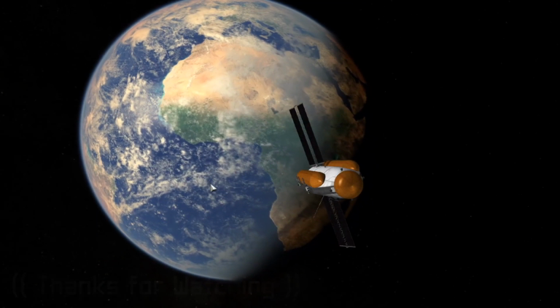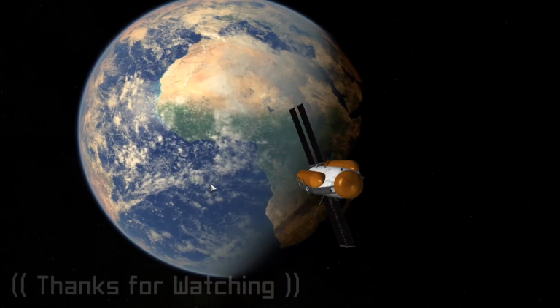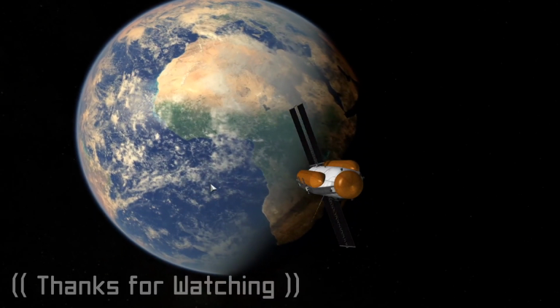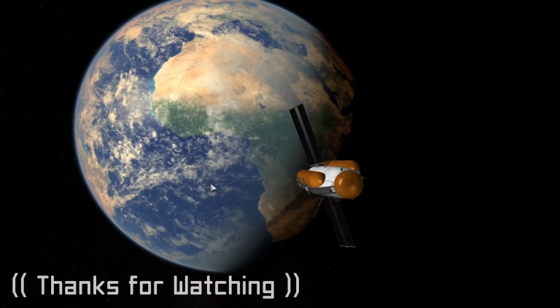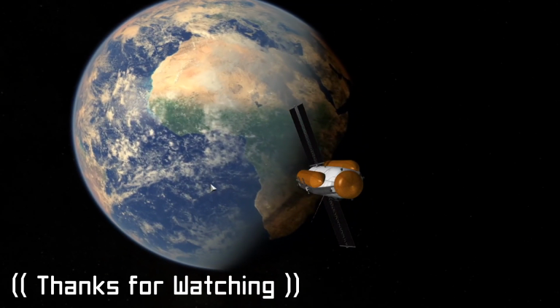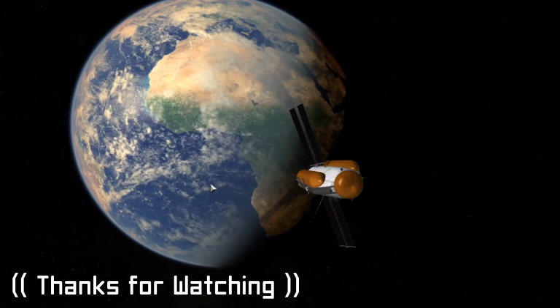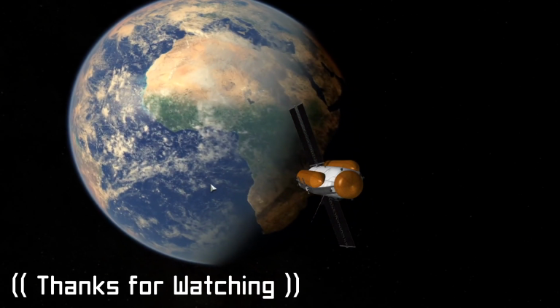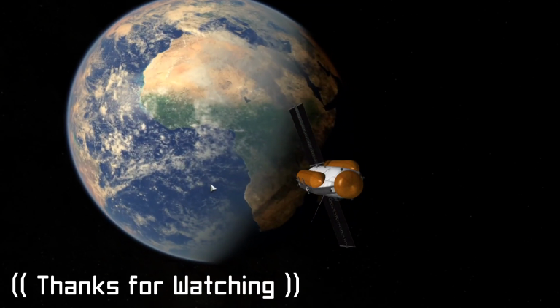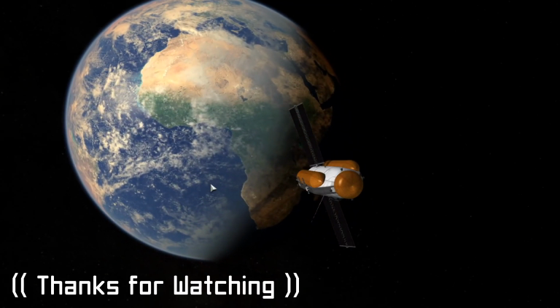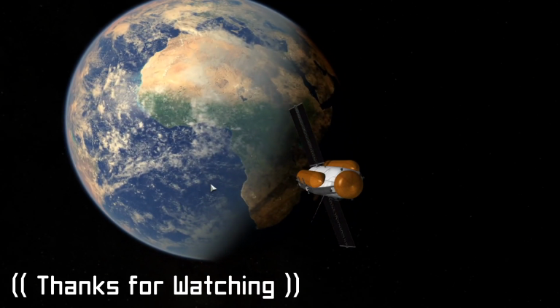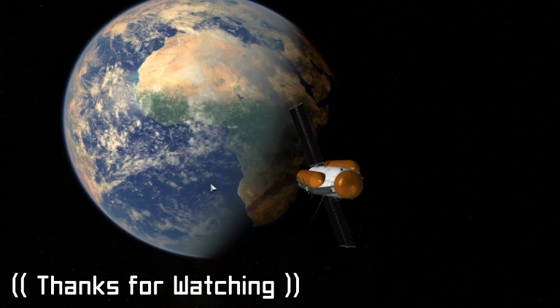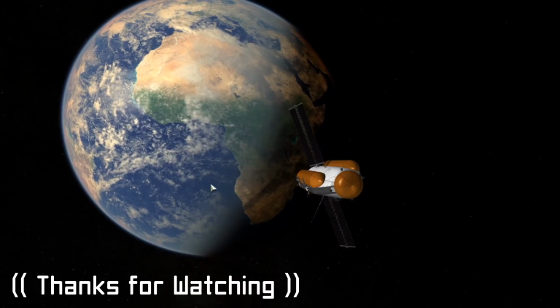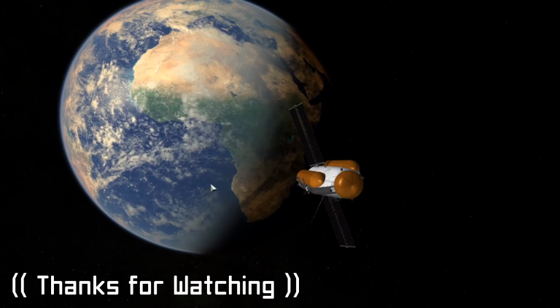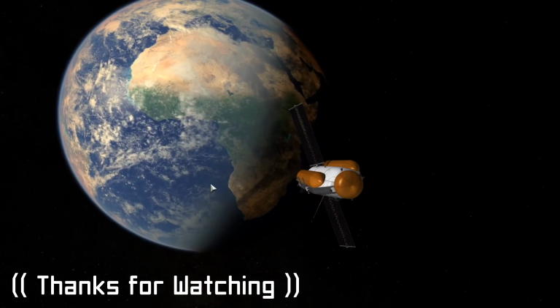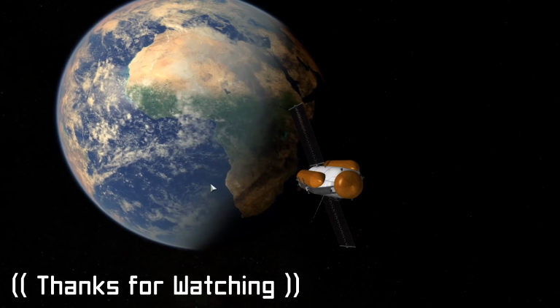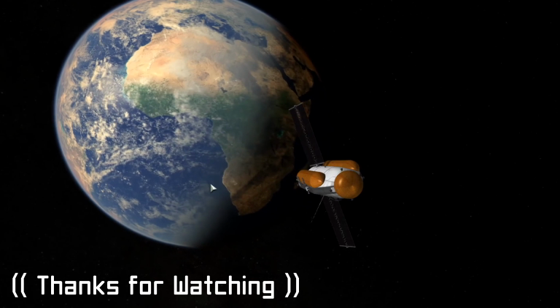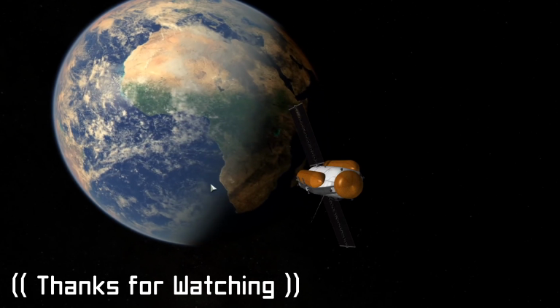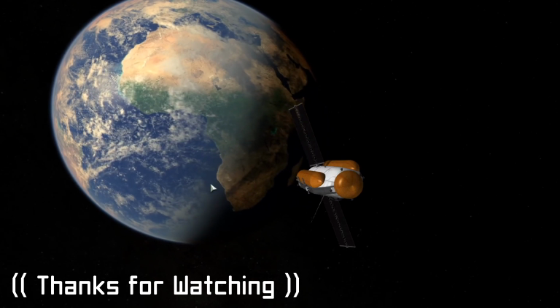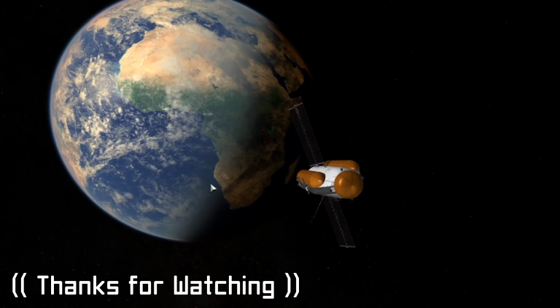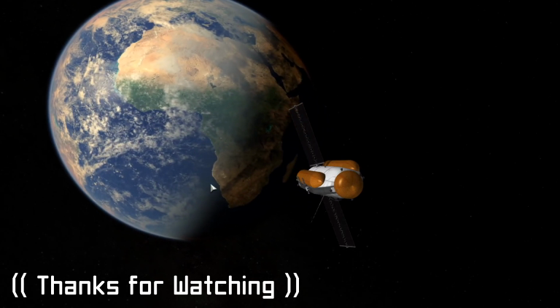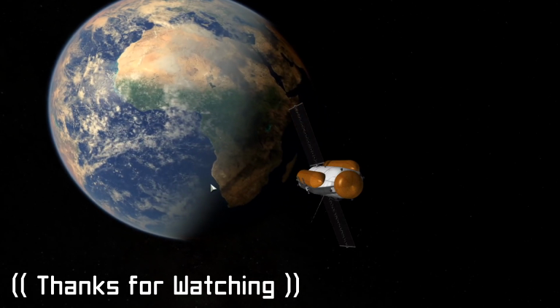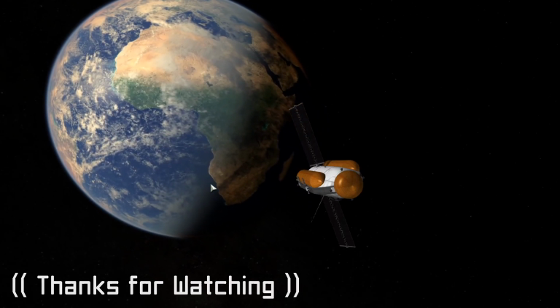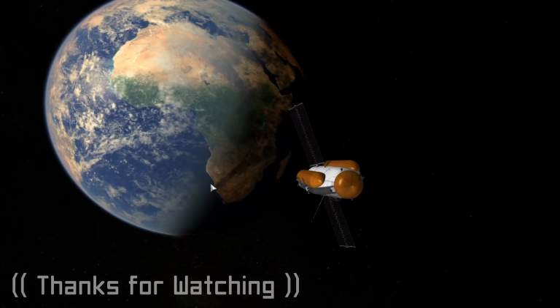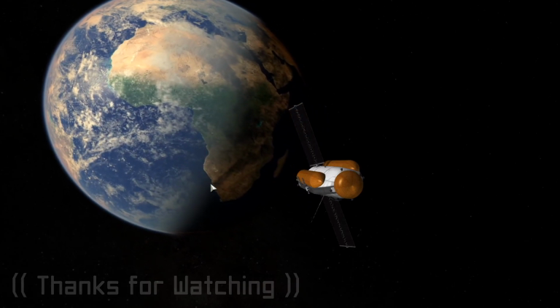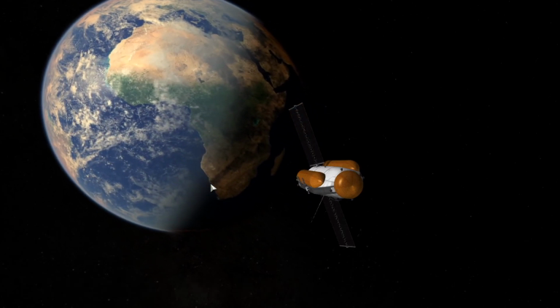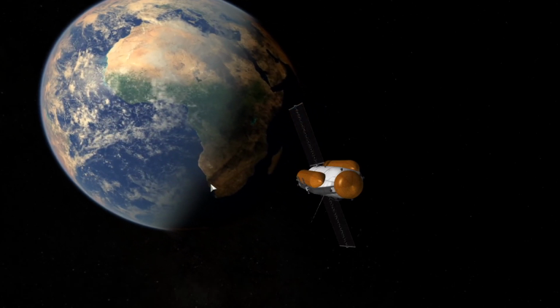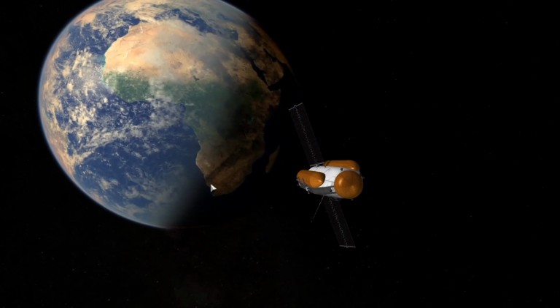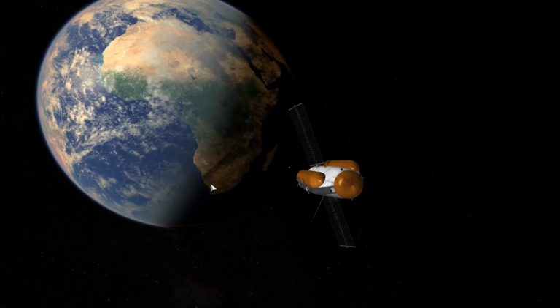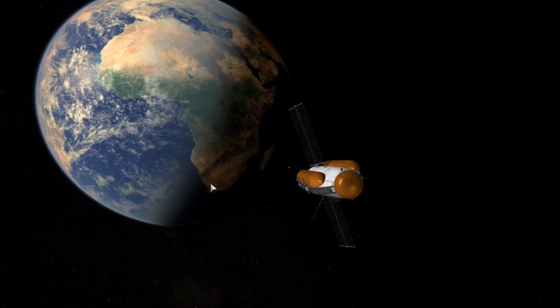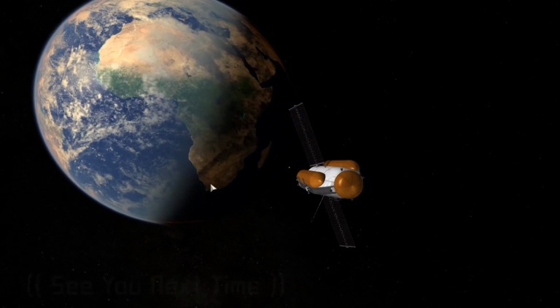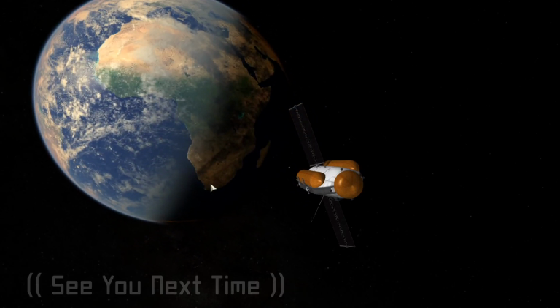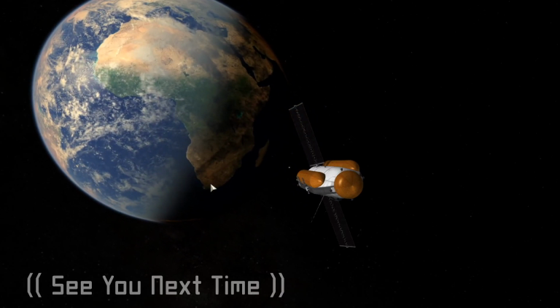That's going to do it for this one, everyone. Thank you so much for hanging out — I really do appreciate it, and I will see all of you in the next one. Until then, see you later.